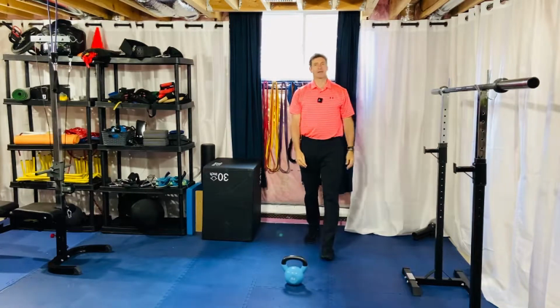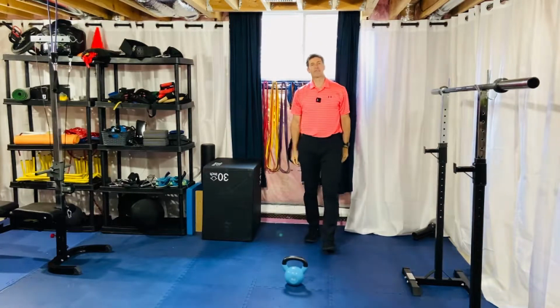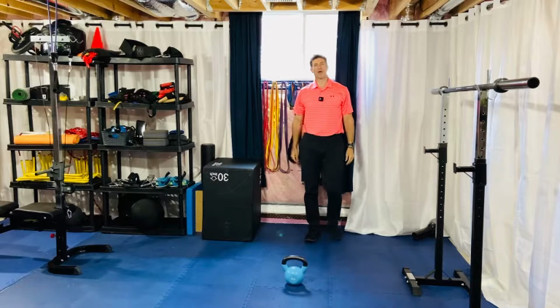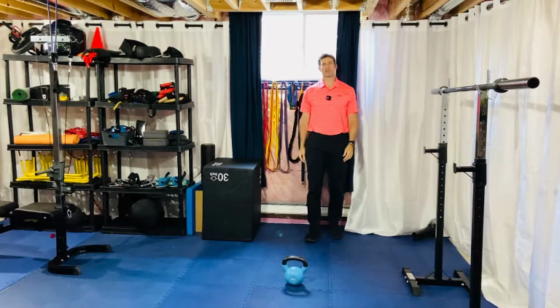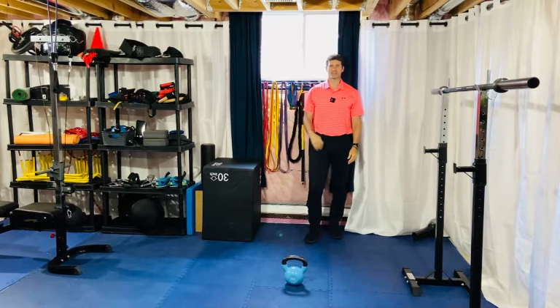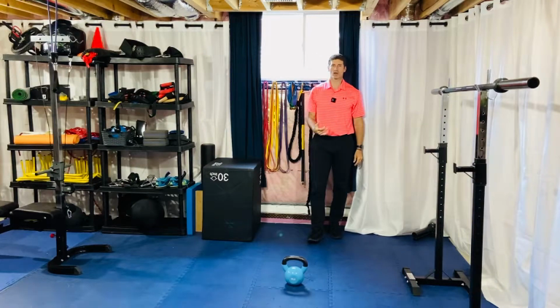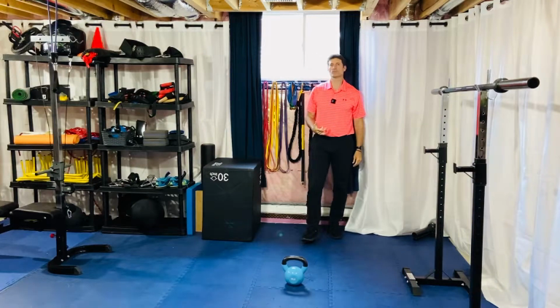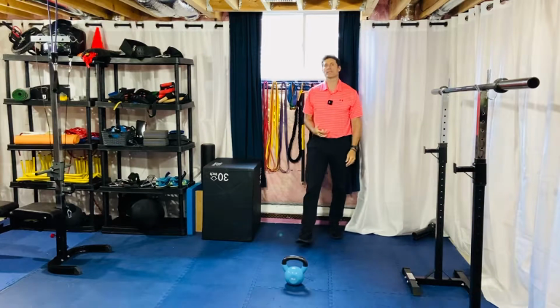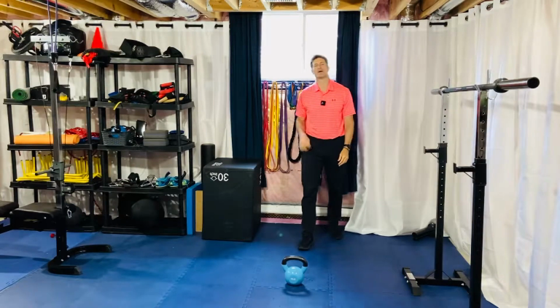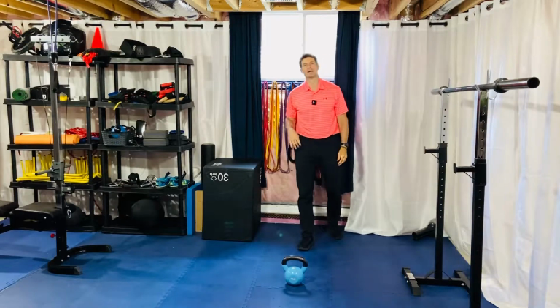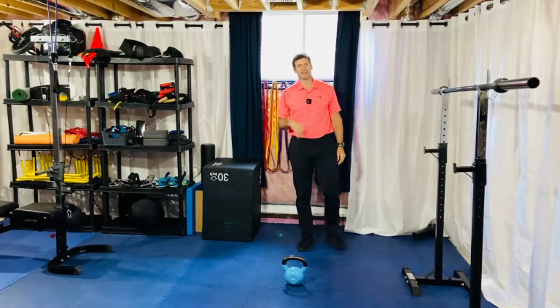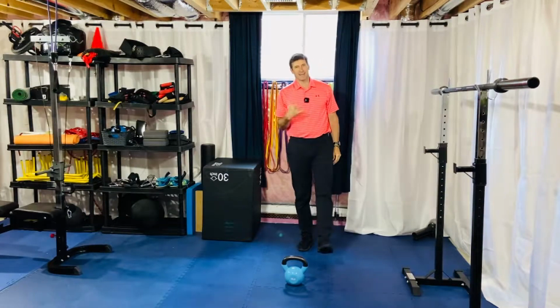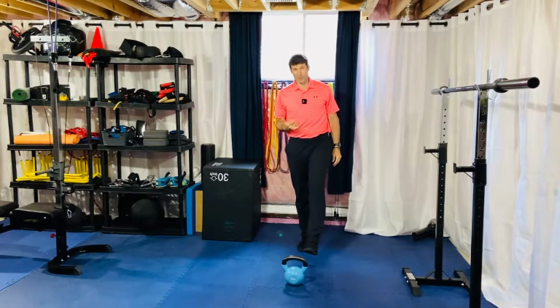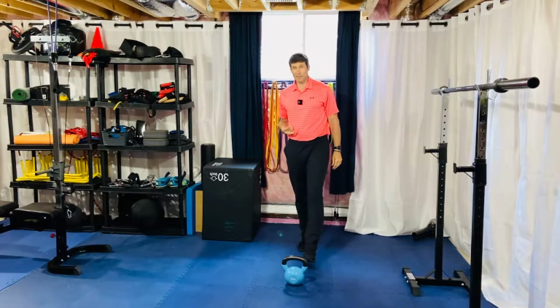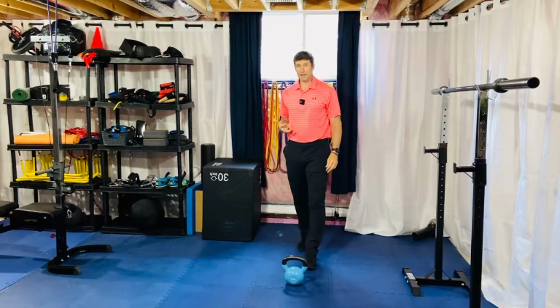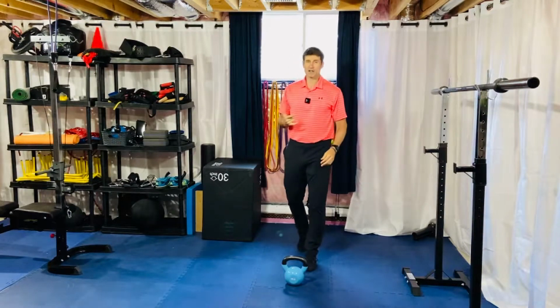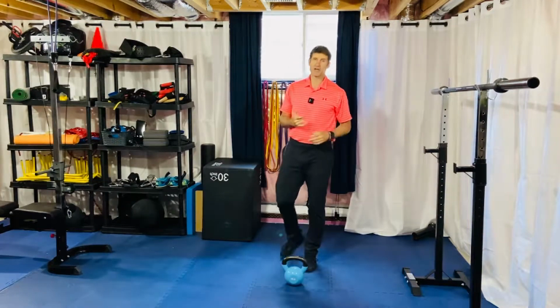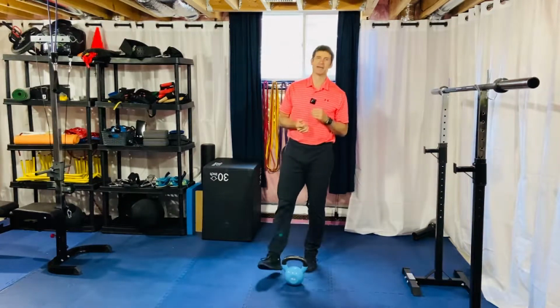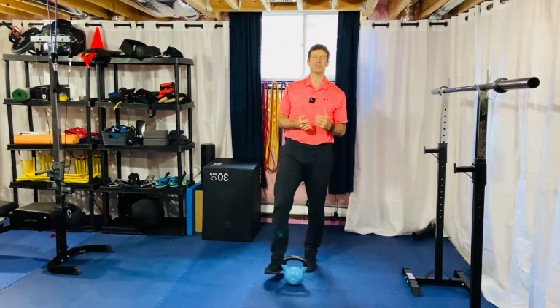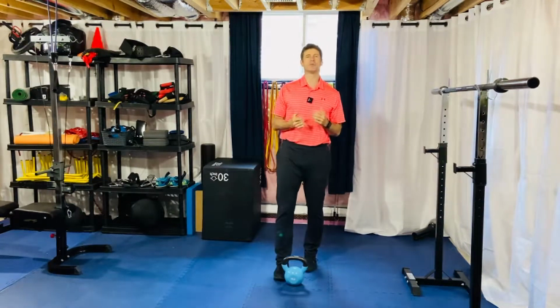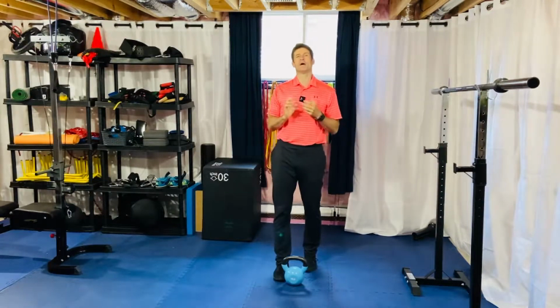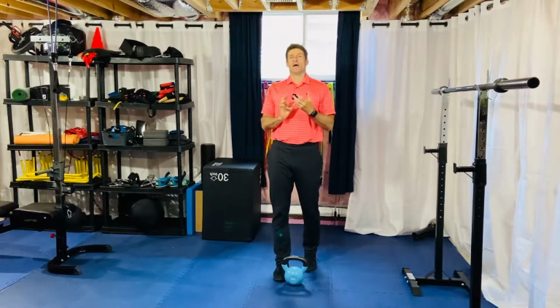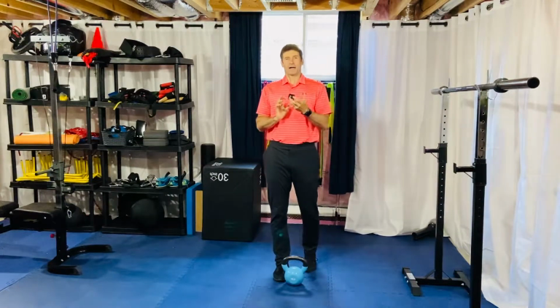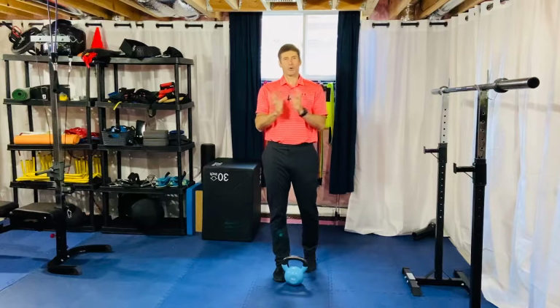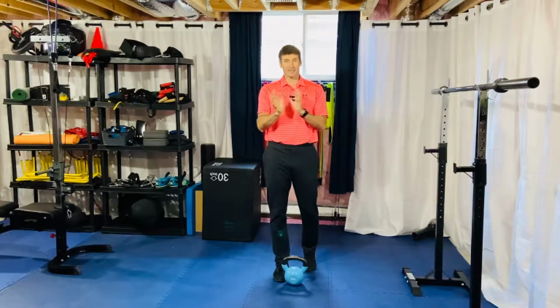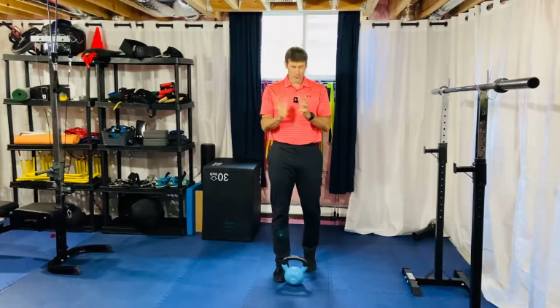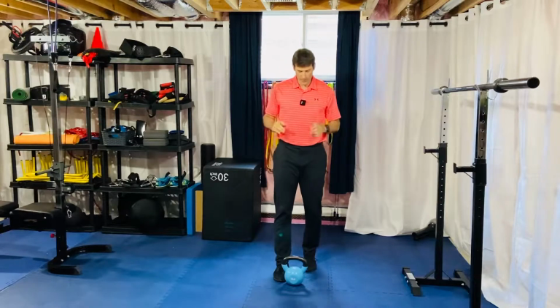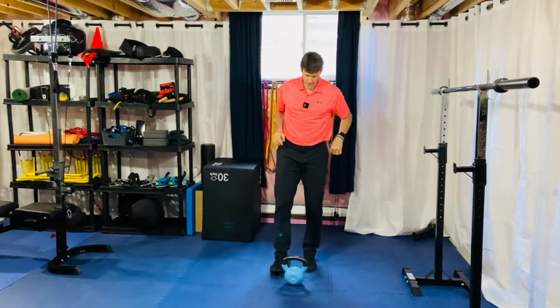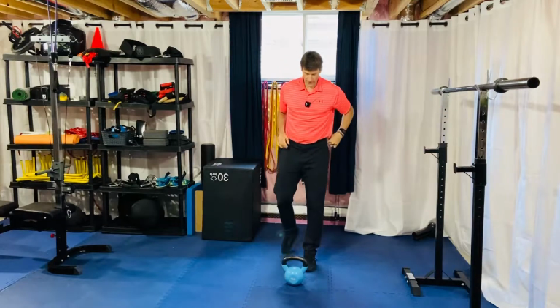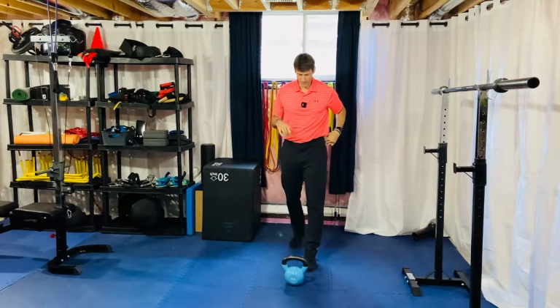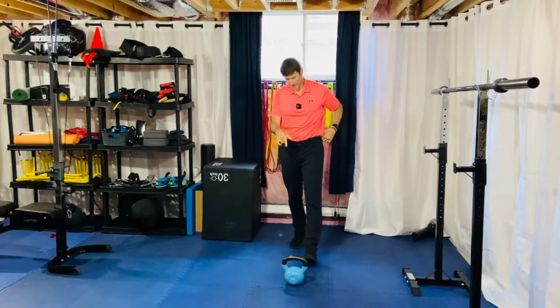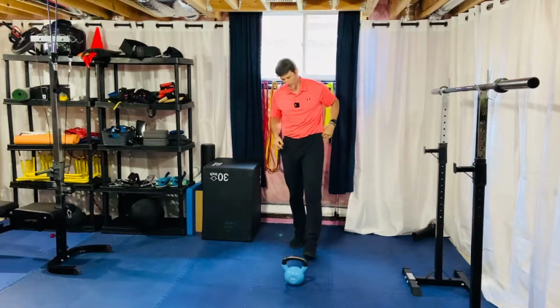For our kettlebell single arm swing into a step back lunge into a quick scissor jump and grab the kettlebell.